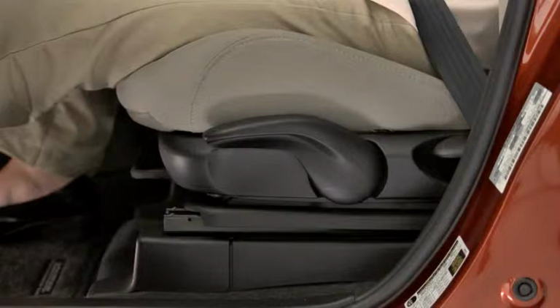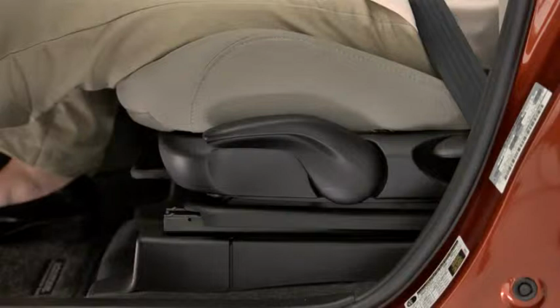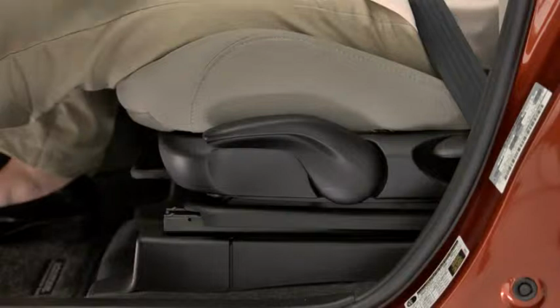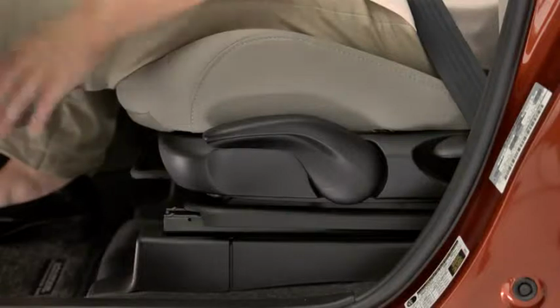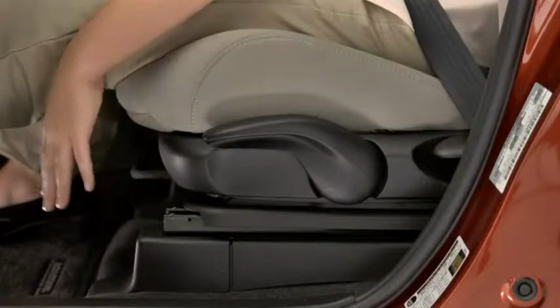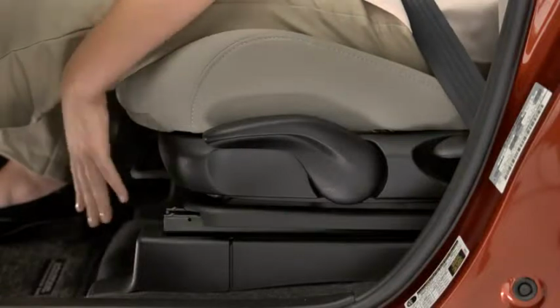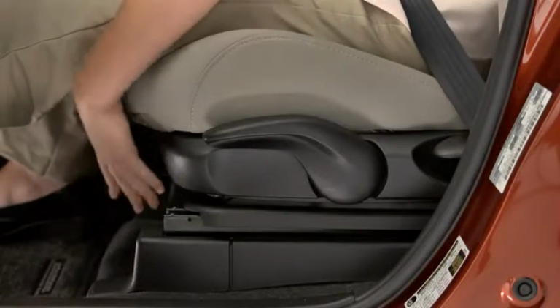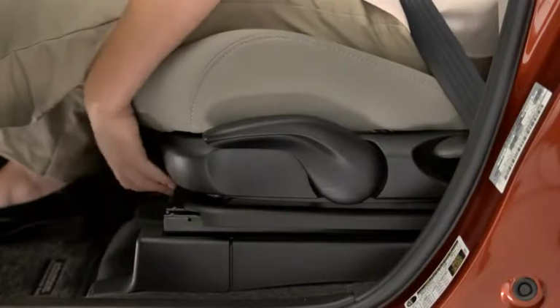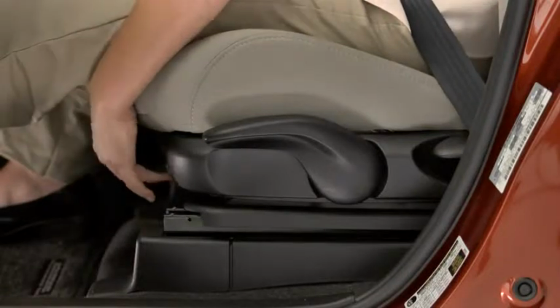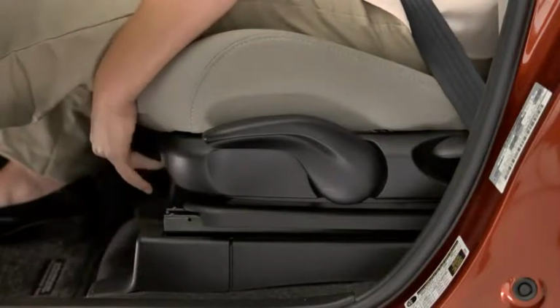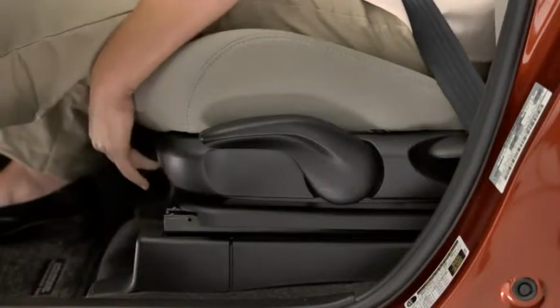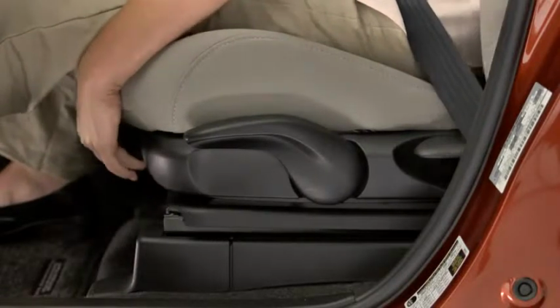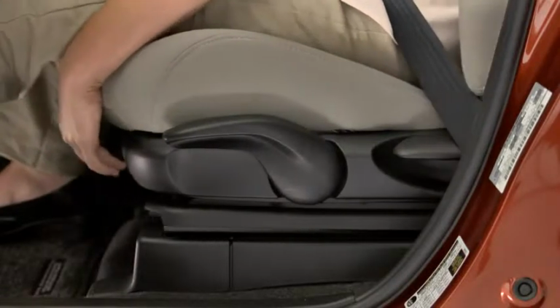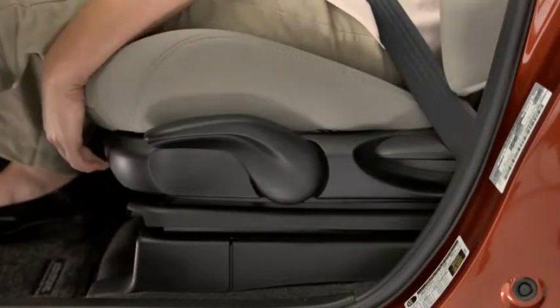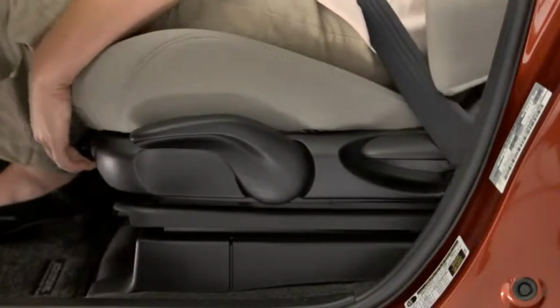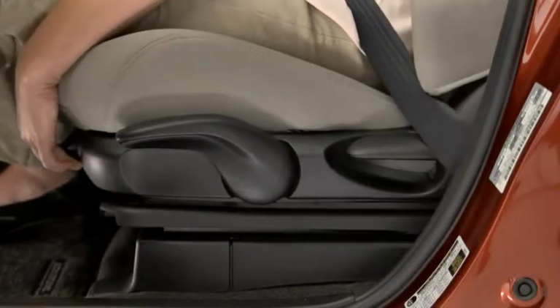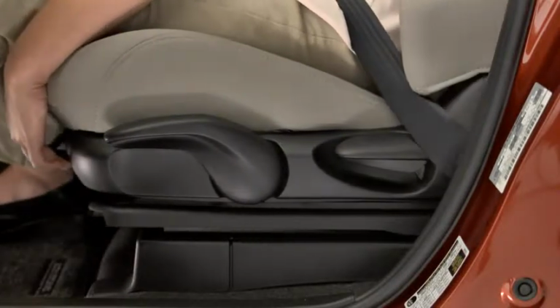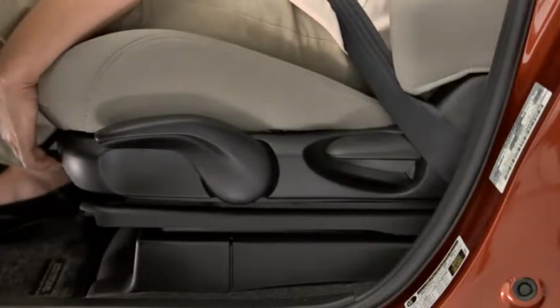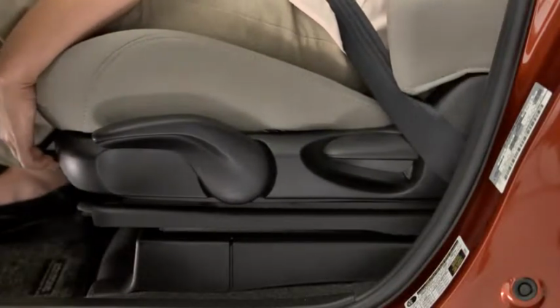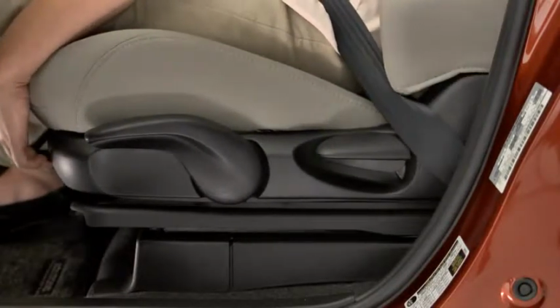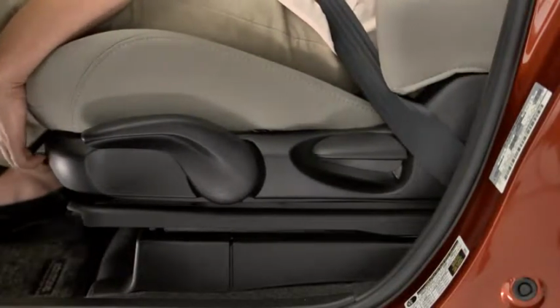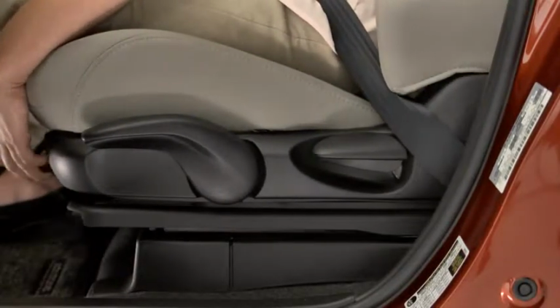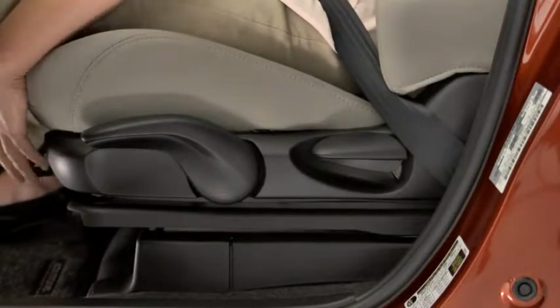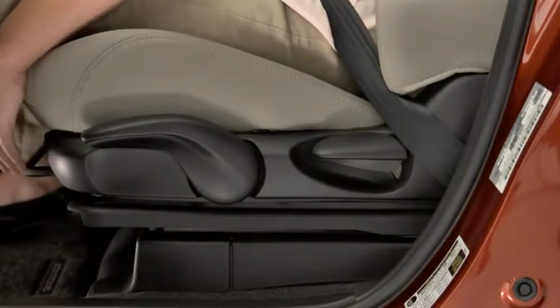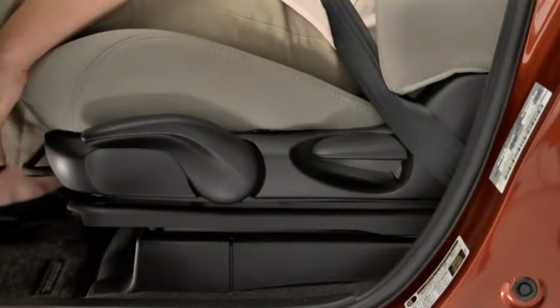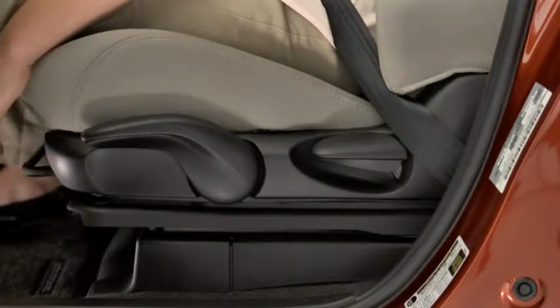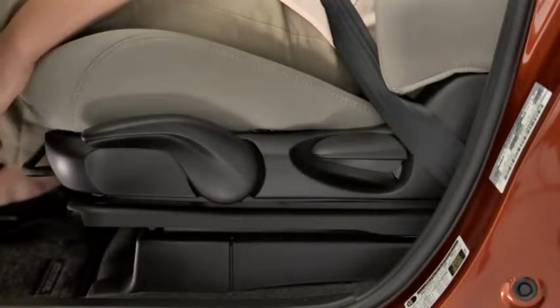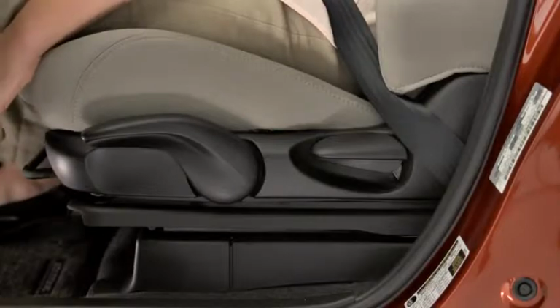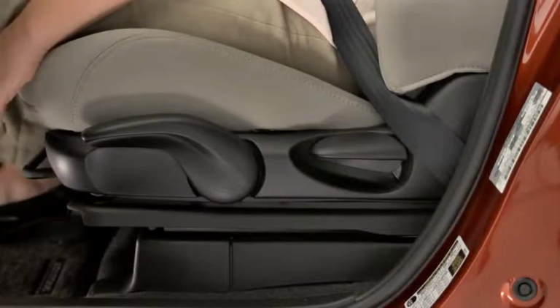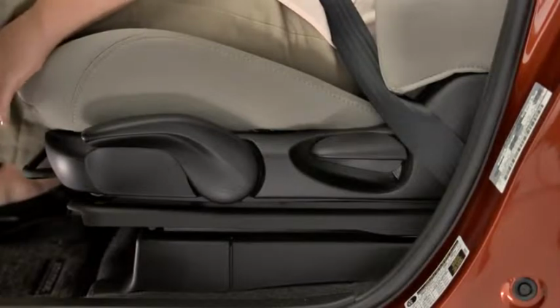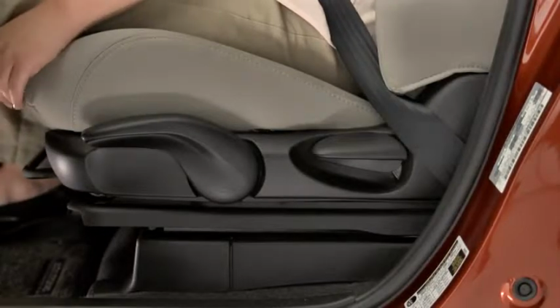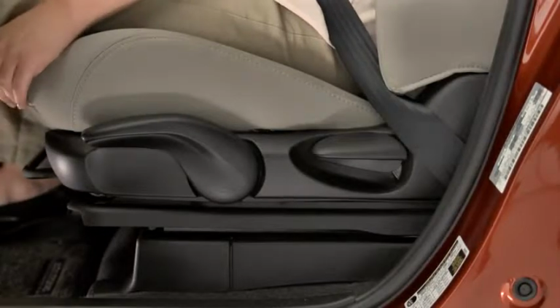To move a seat forward or backward, raise the lever, slide the seat to the desired position, and release the lever.